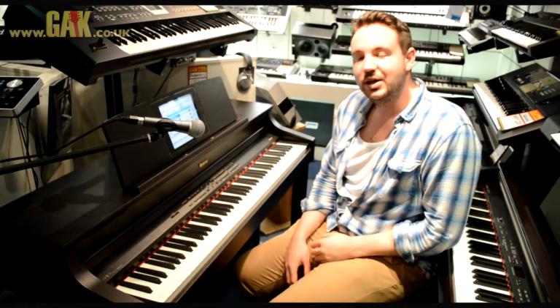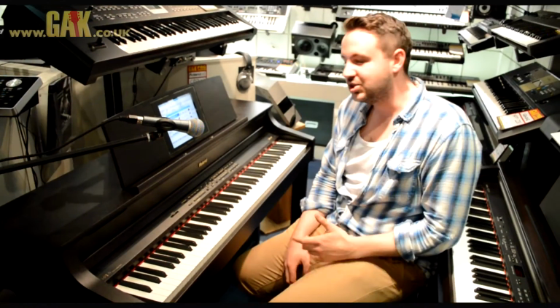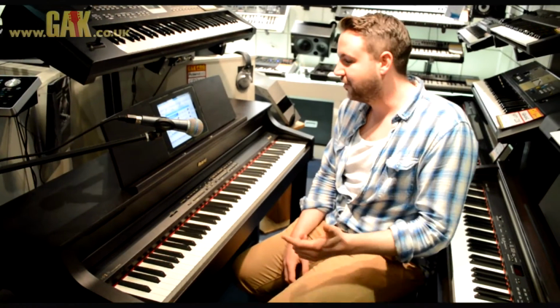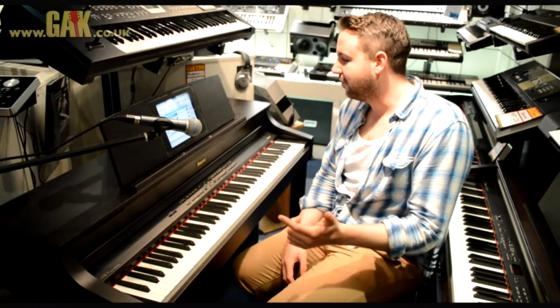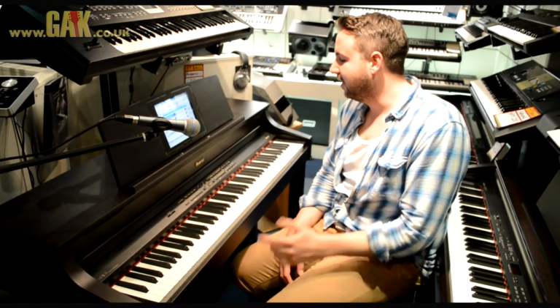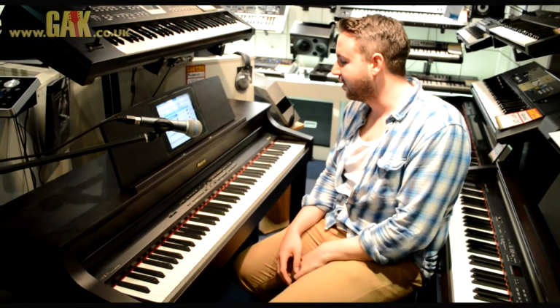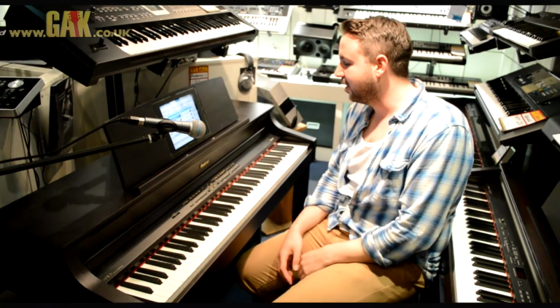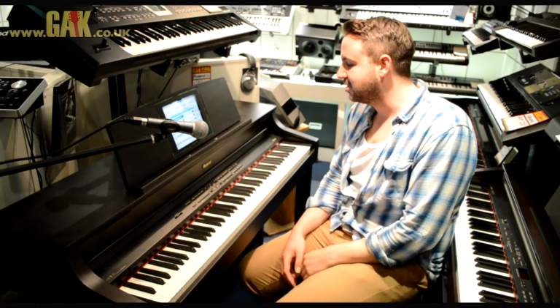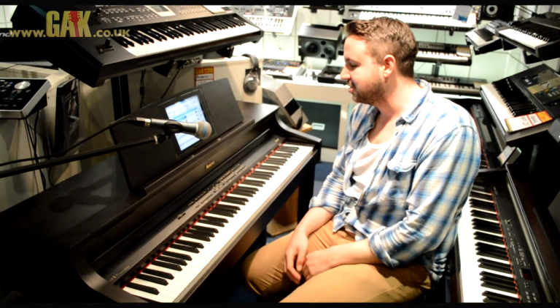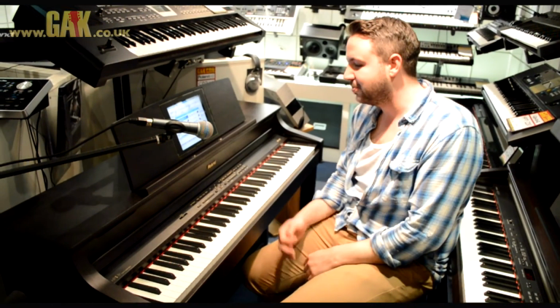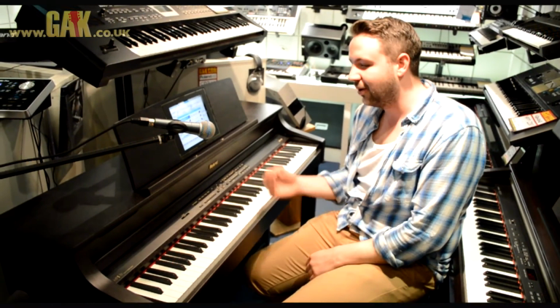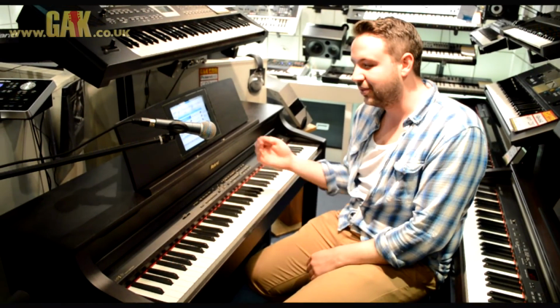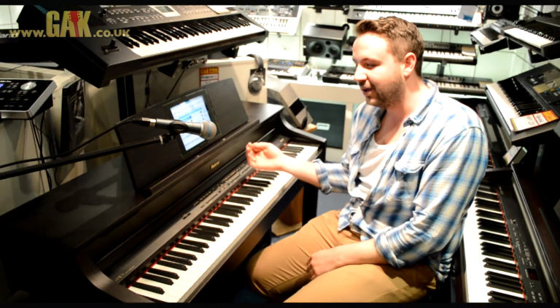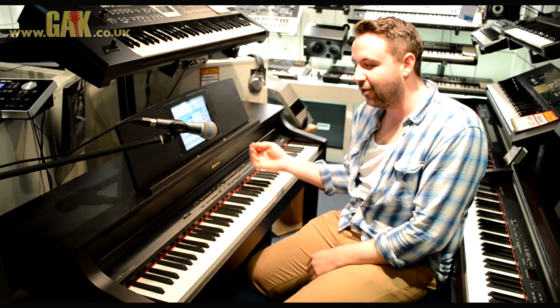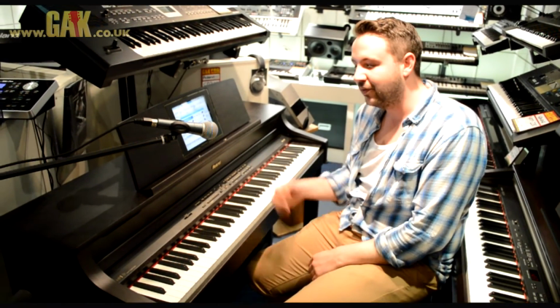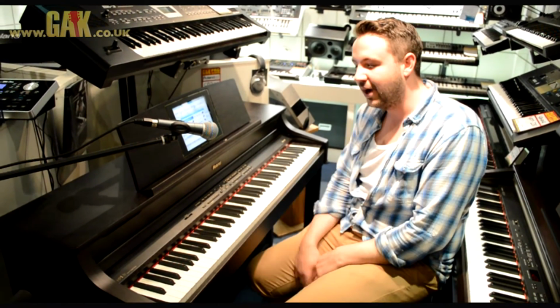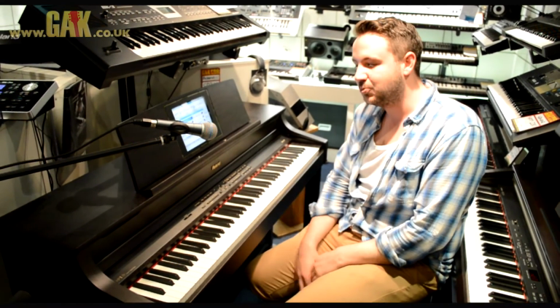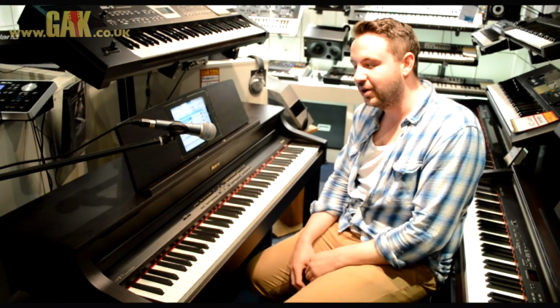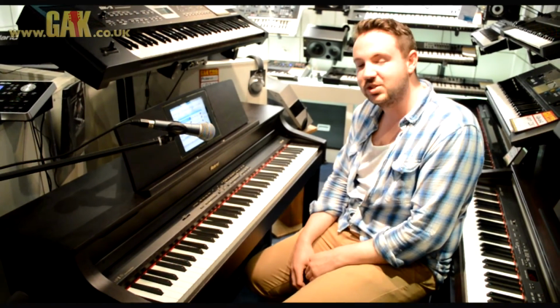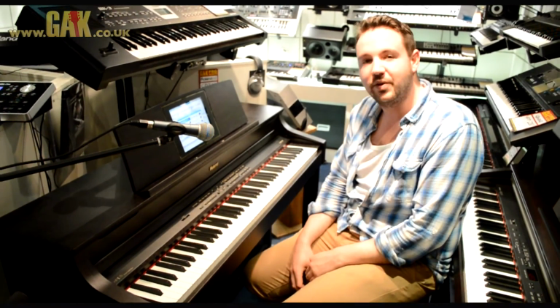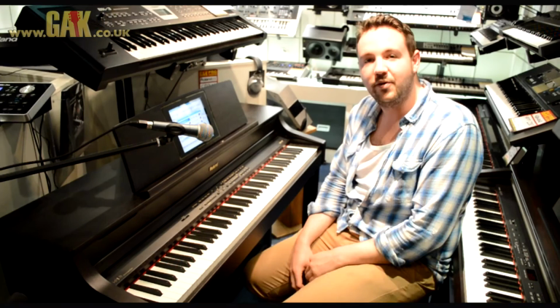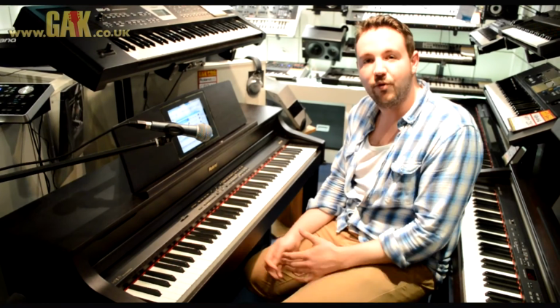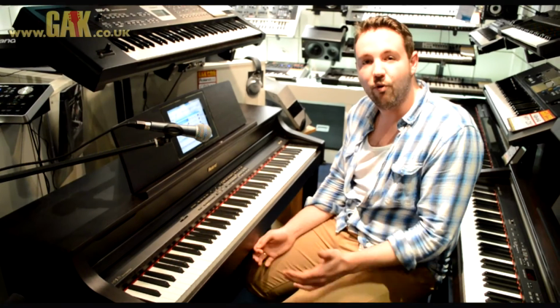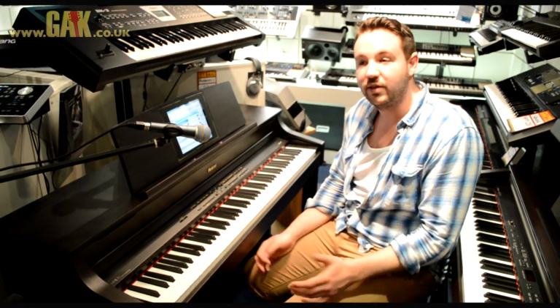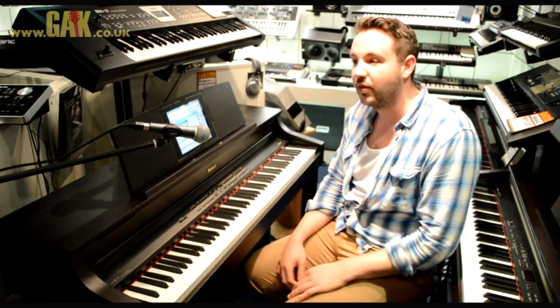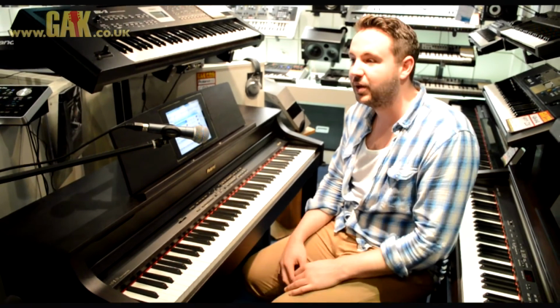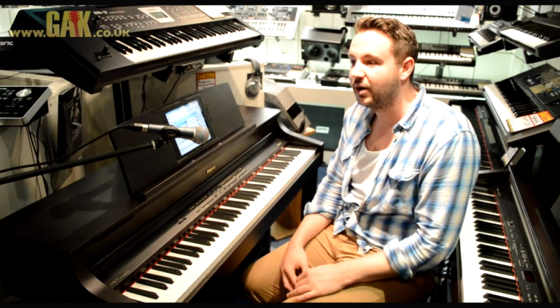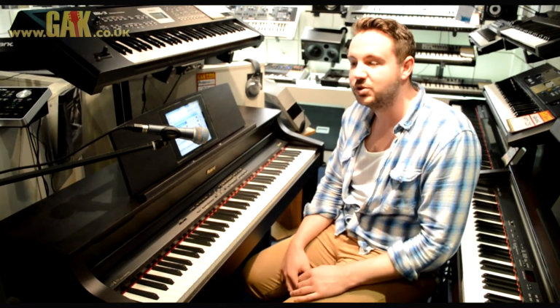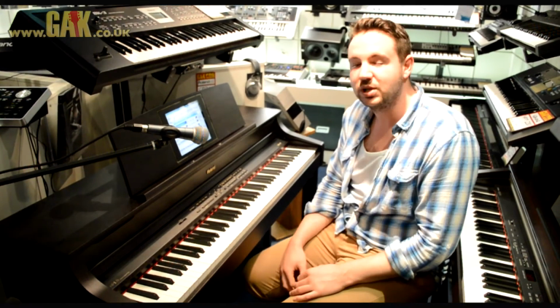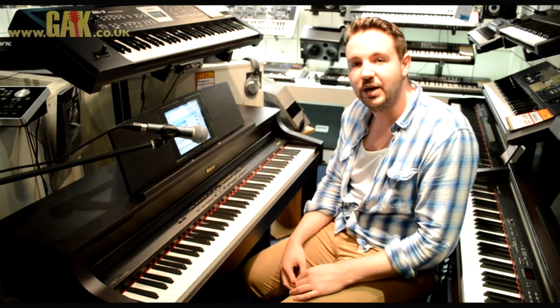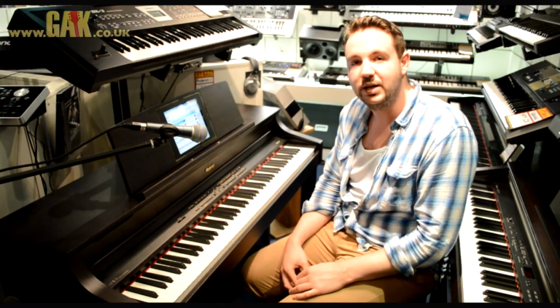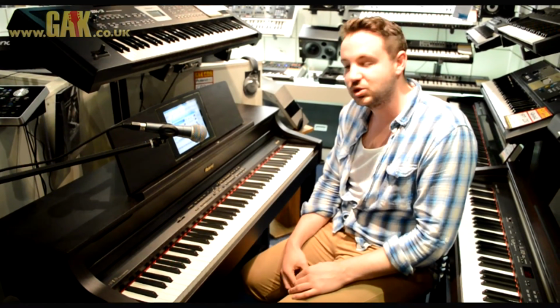So if you have any other questions about the Roland HP17F or any of the other pianos in the store, feel free to get in touch.